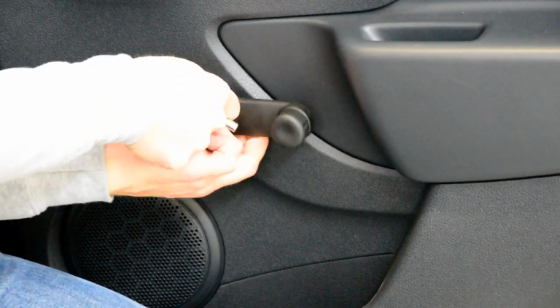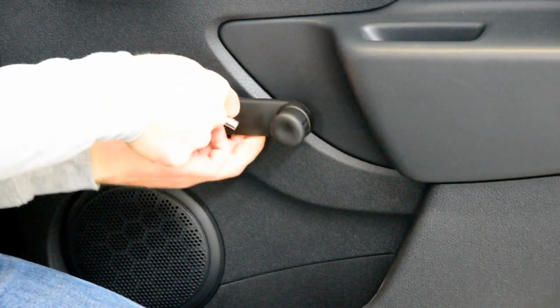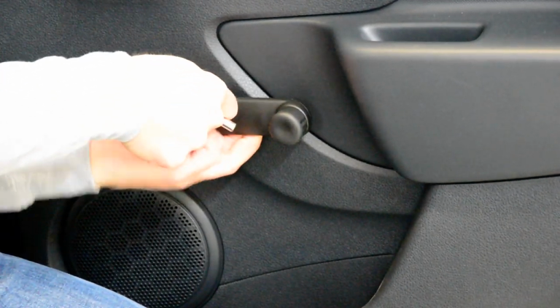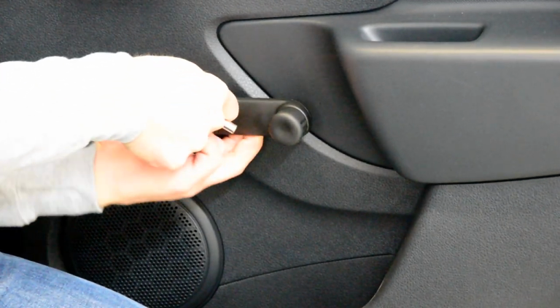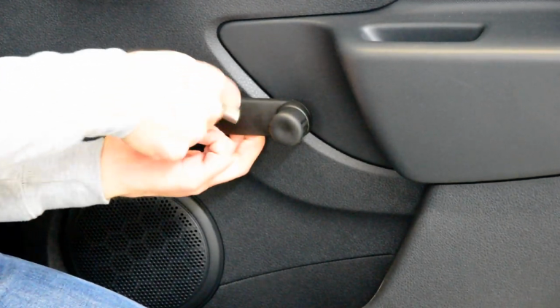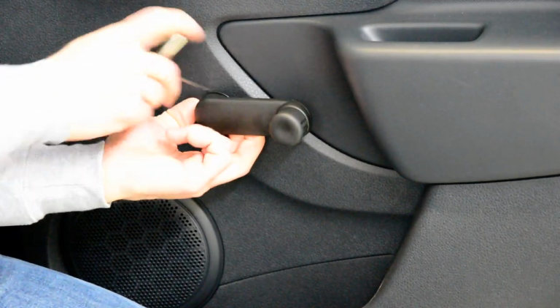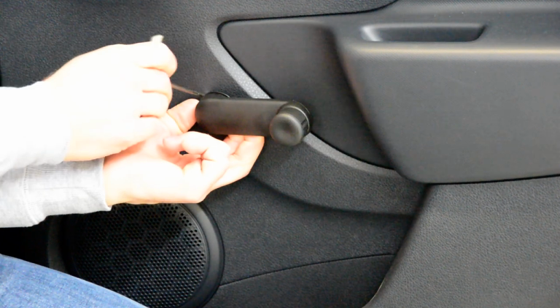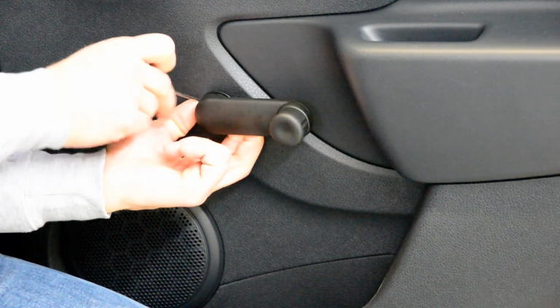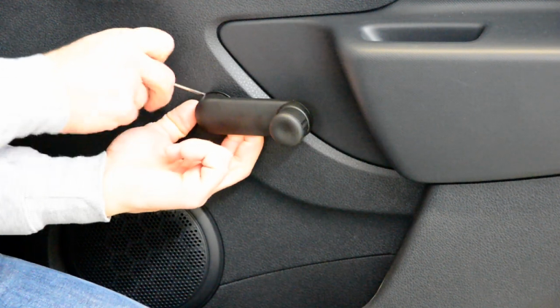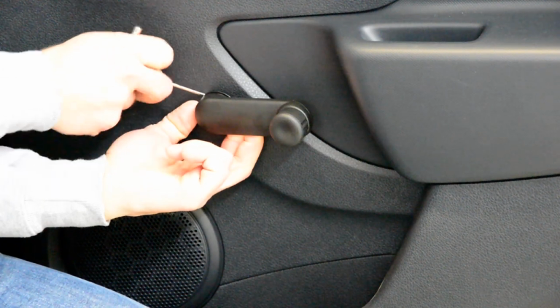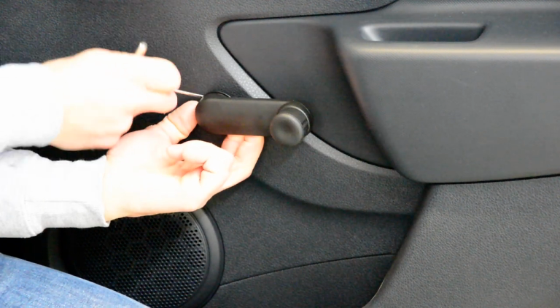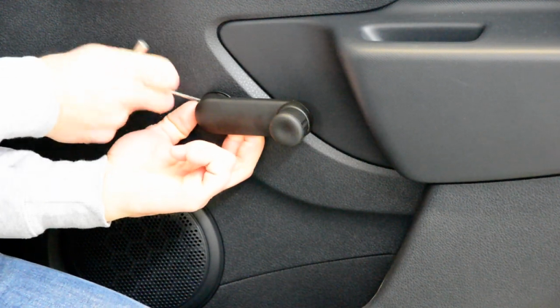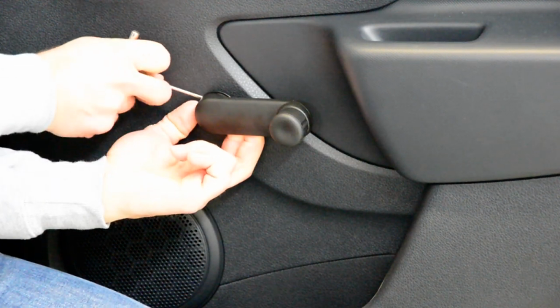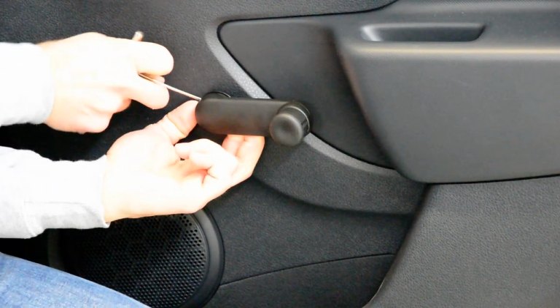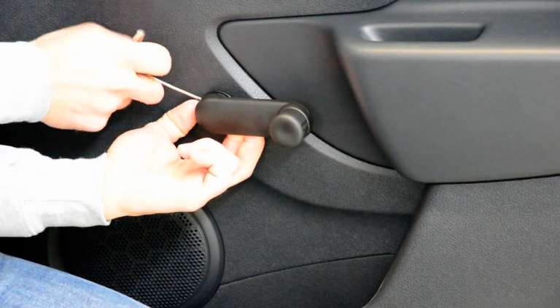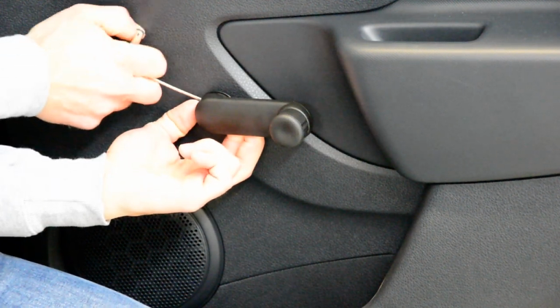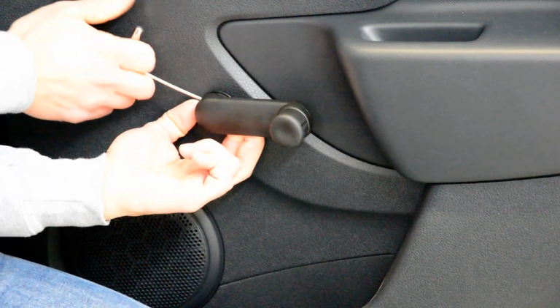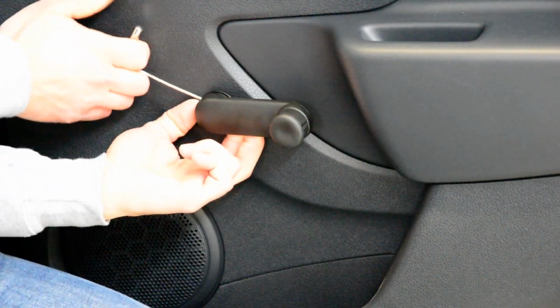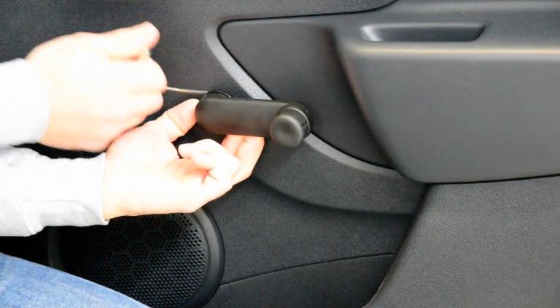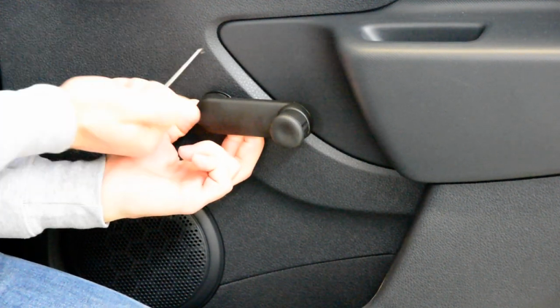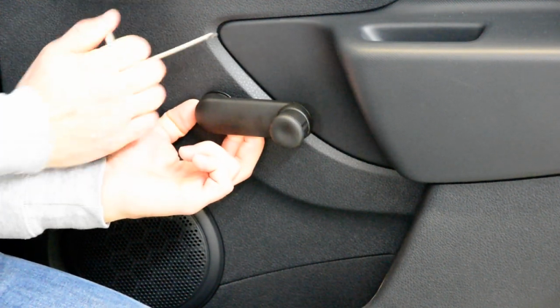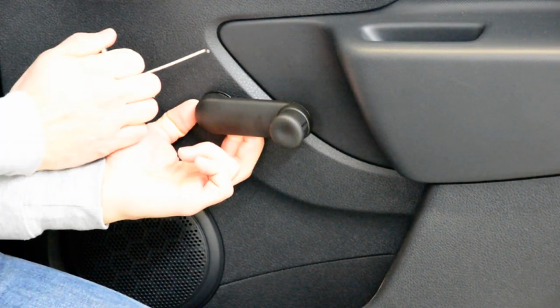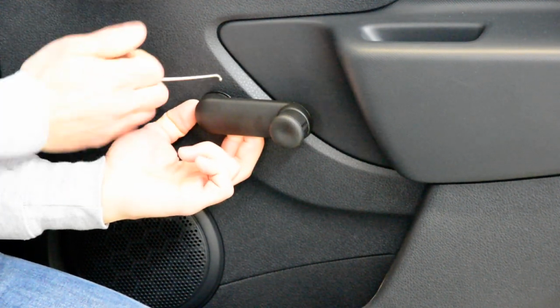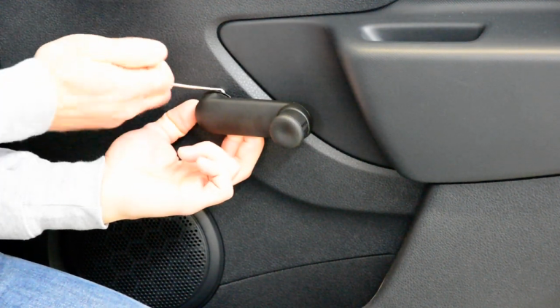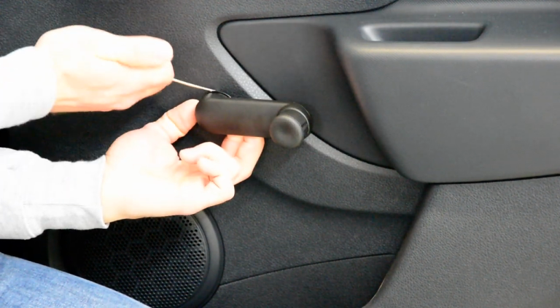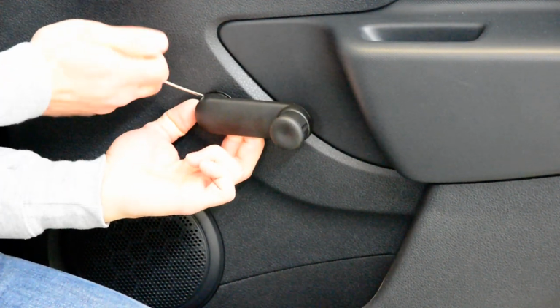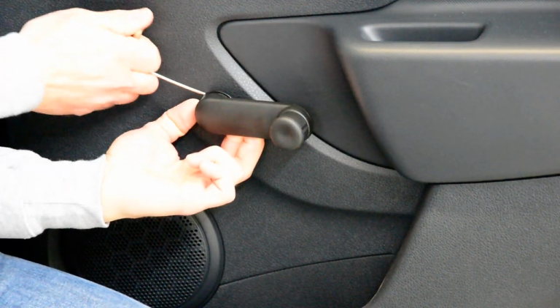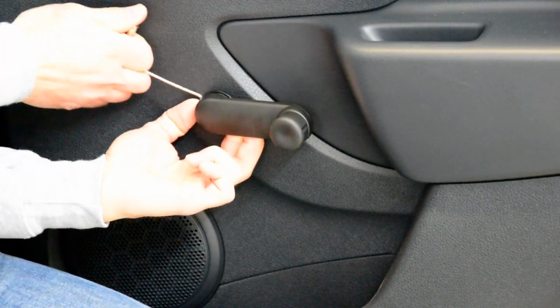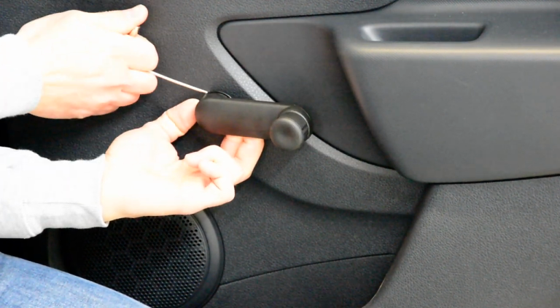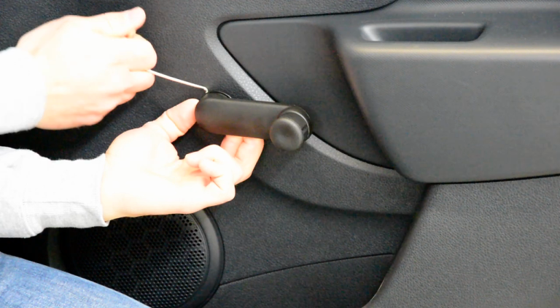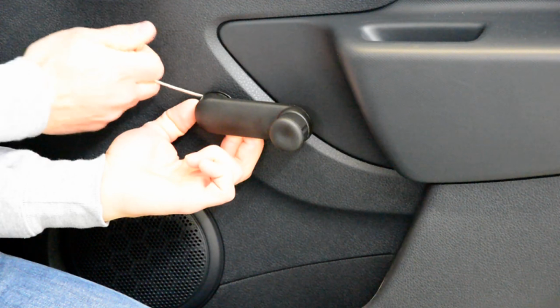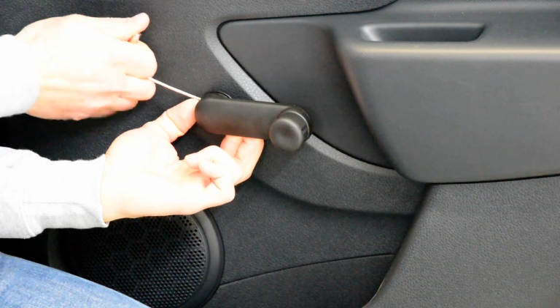And here you will have a metal clip with a metal hook. Pull this.